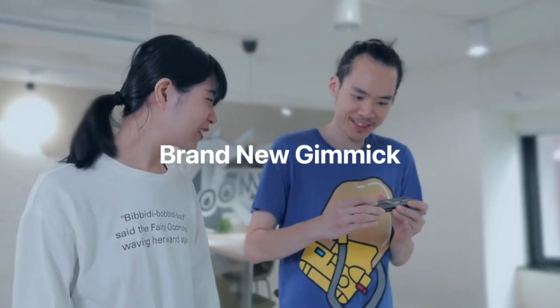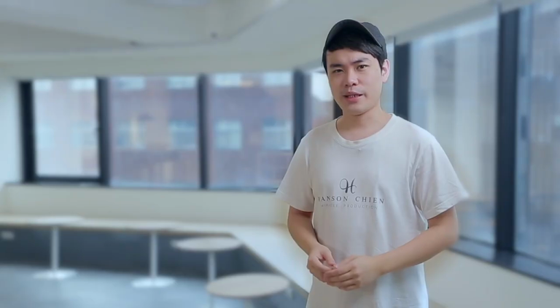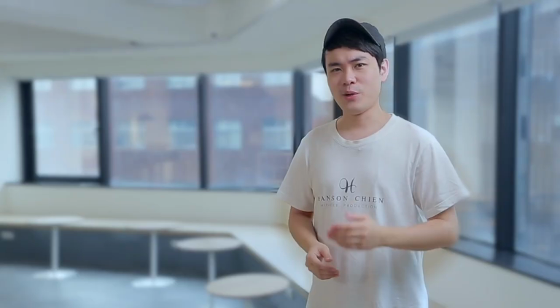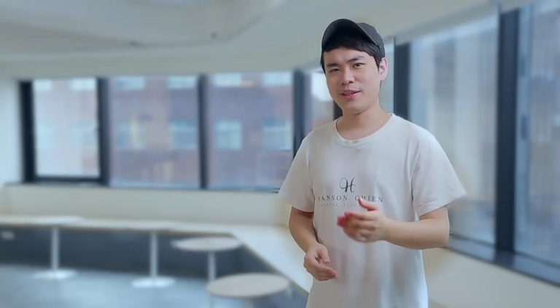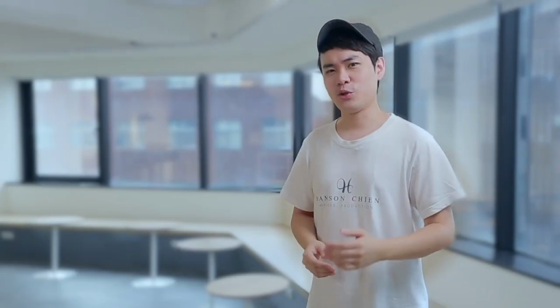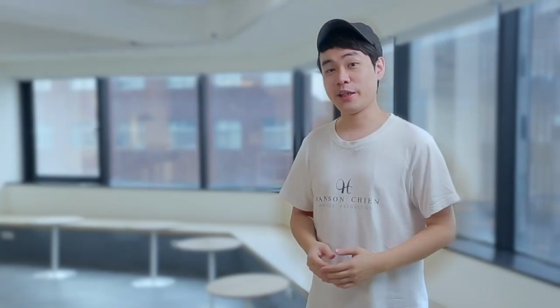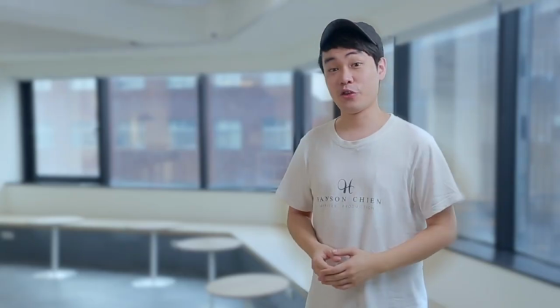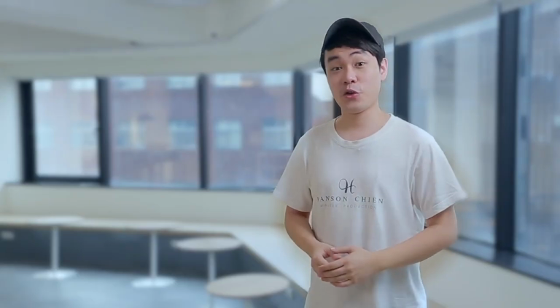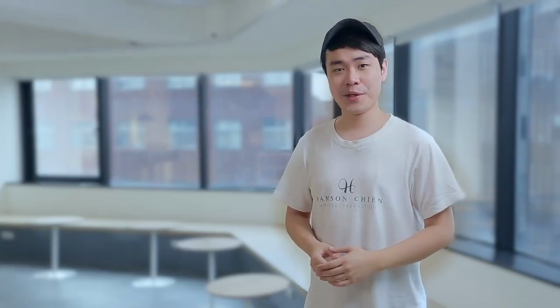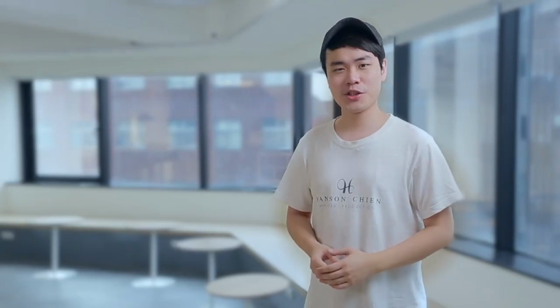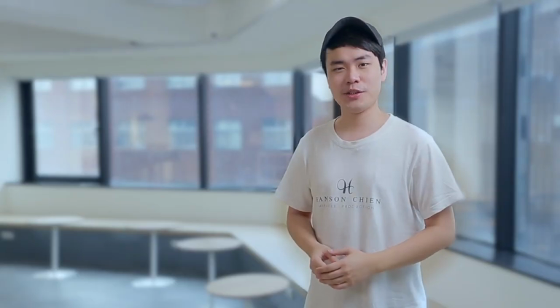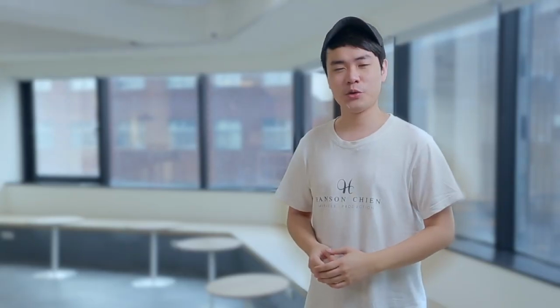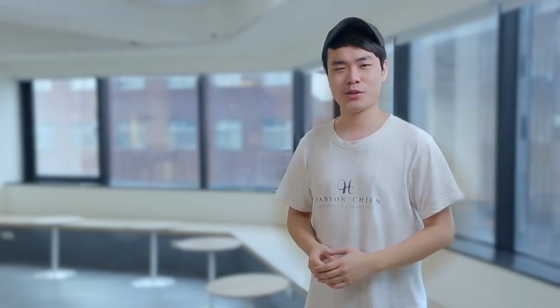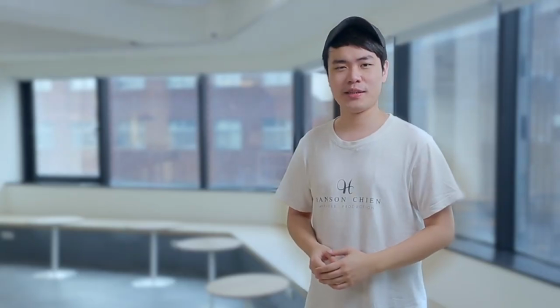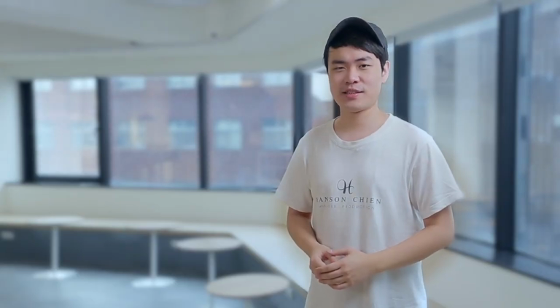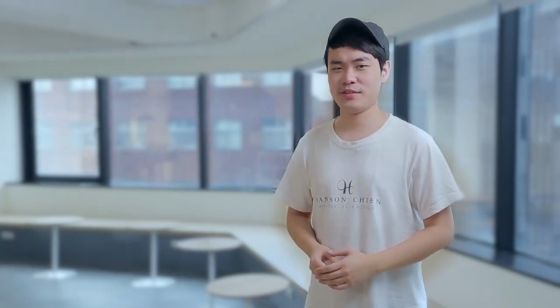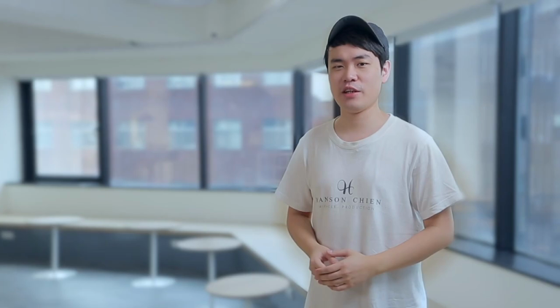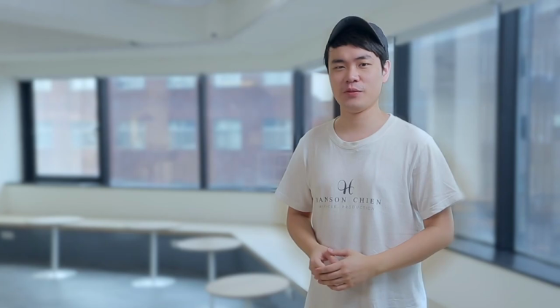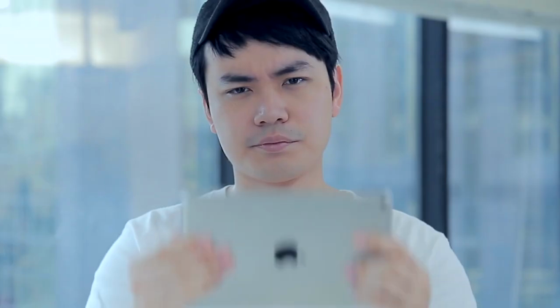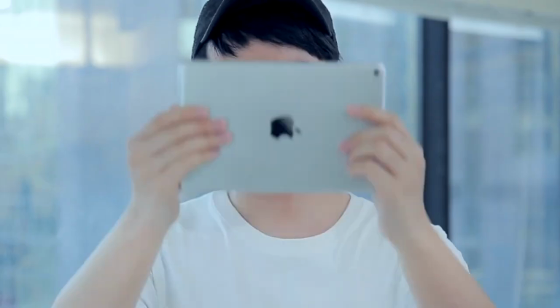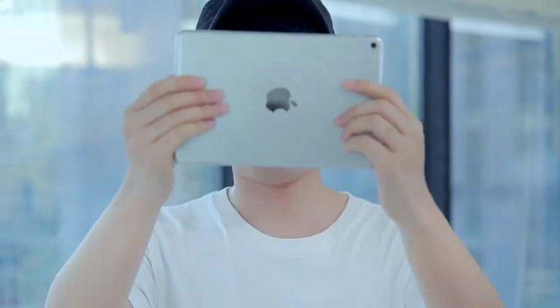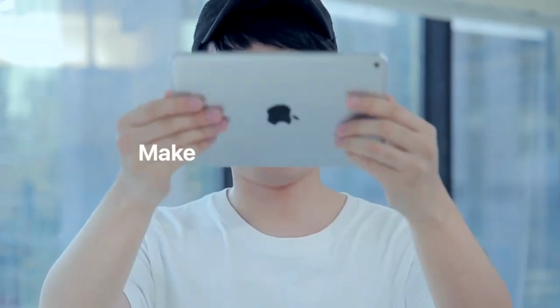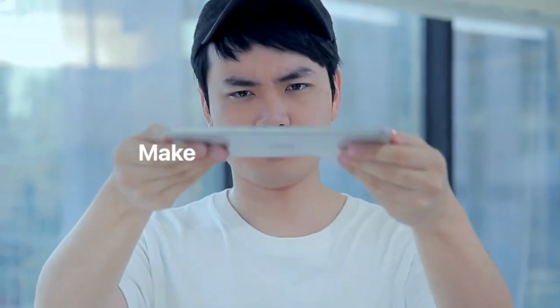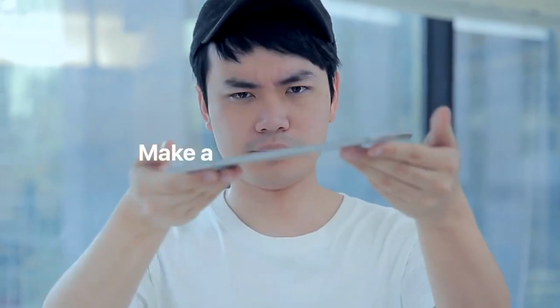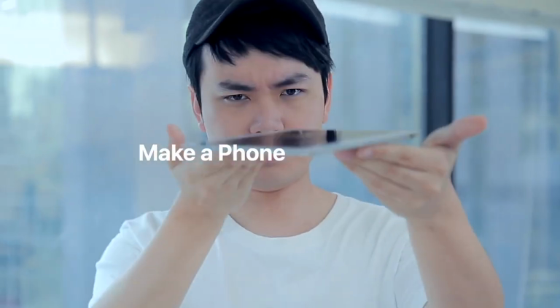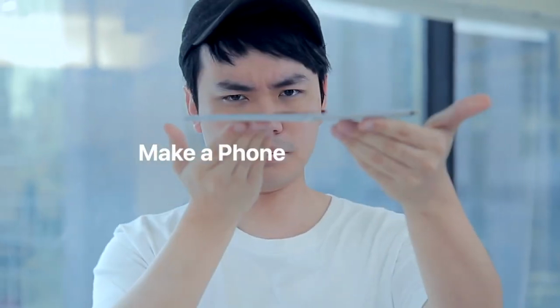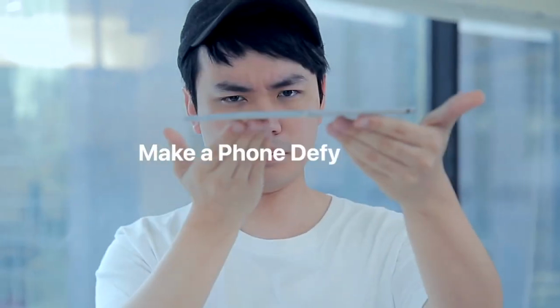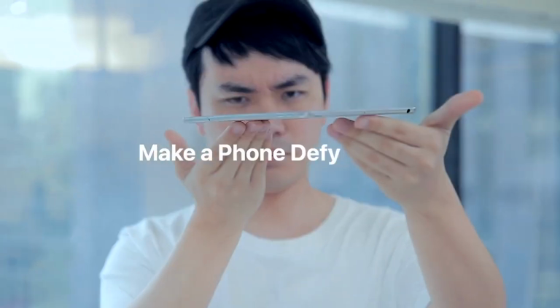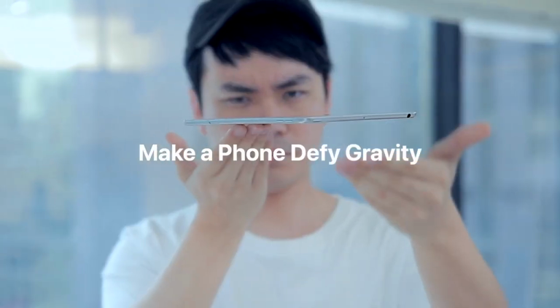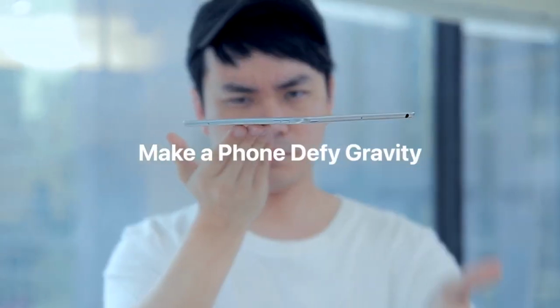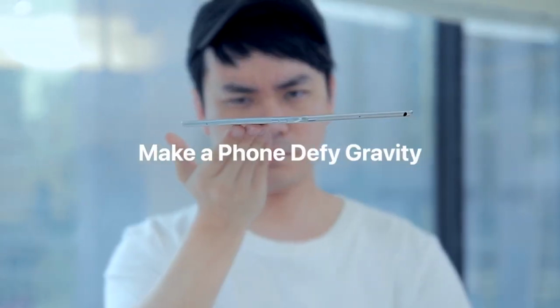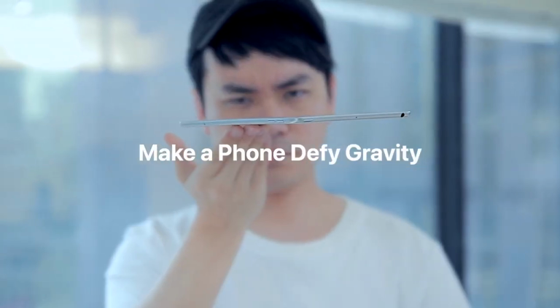Get ready to take your phone magic to the next level.